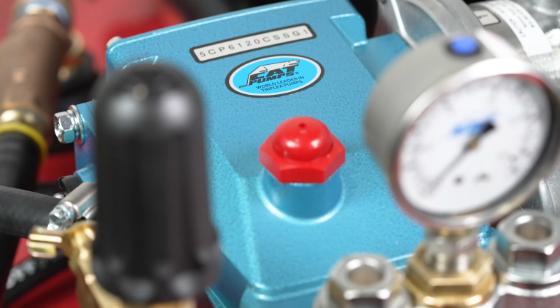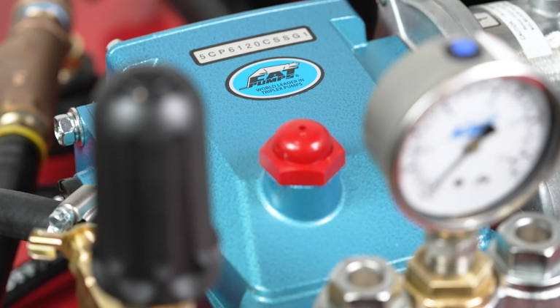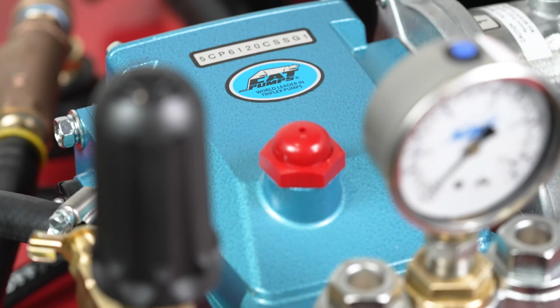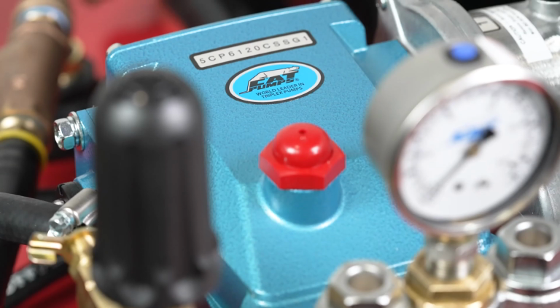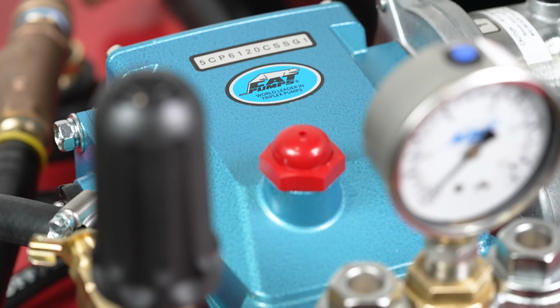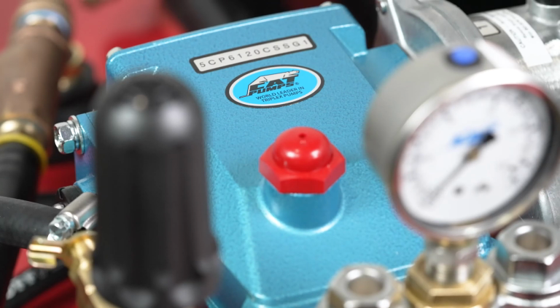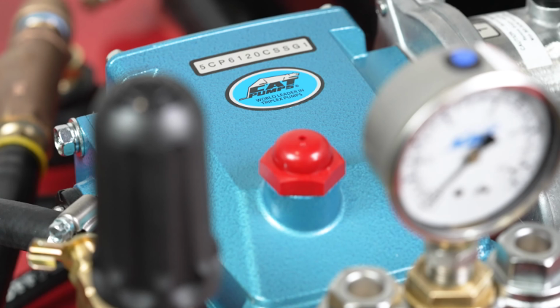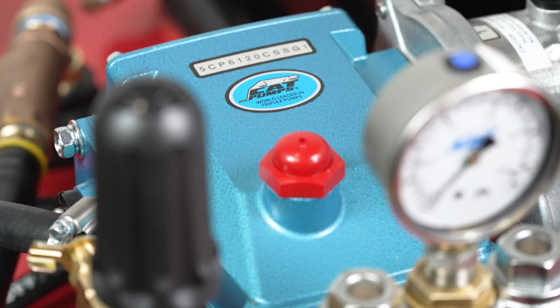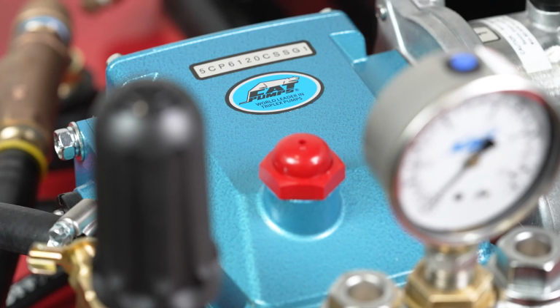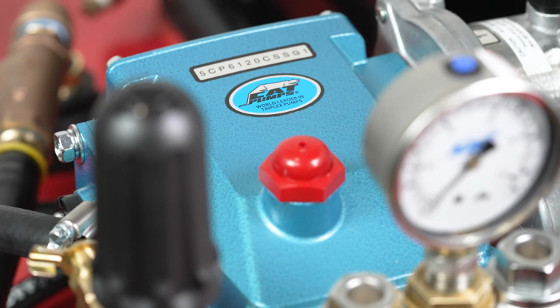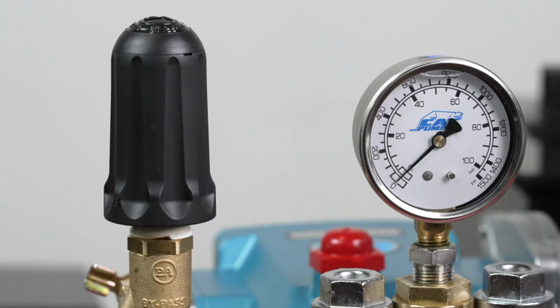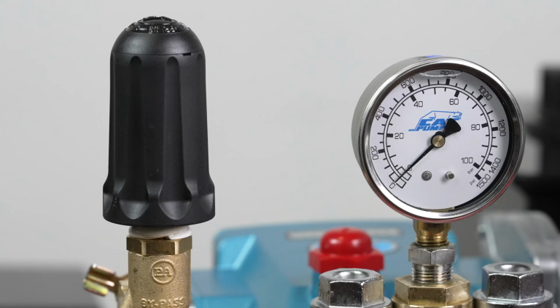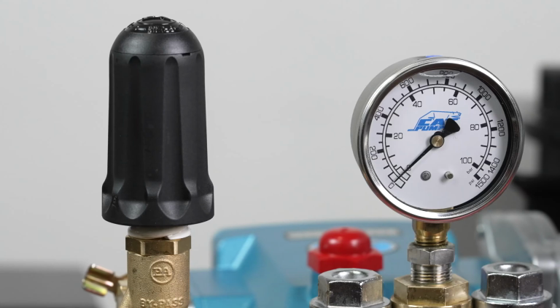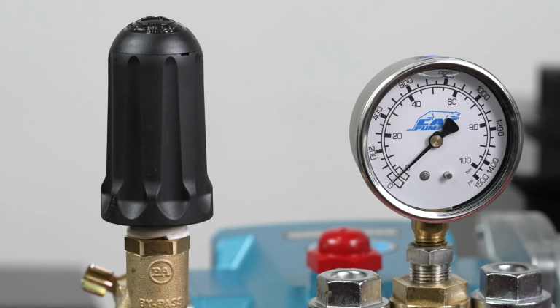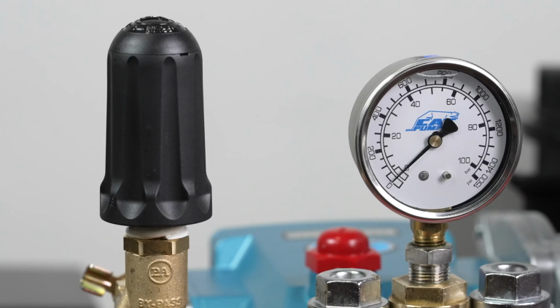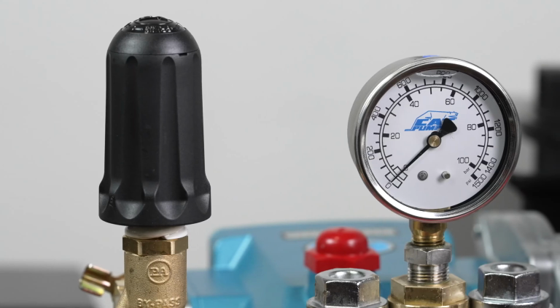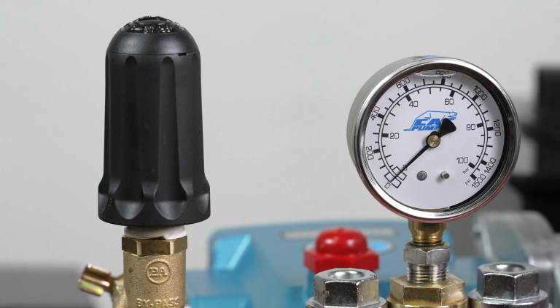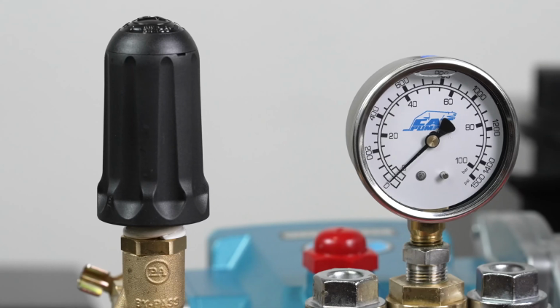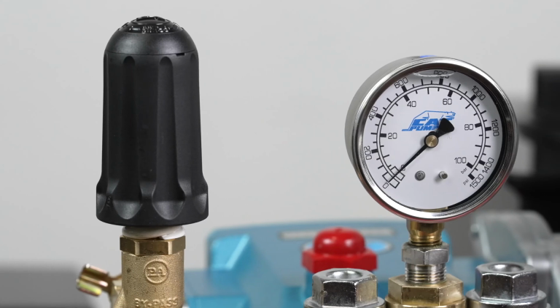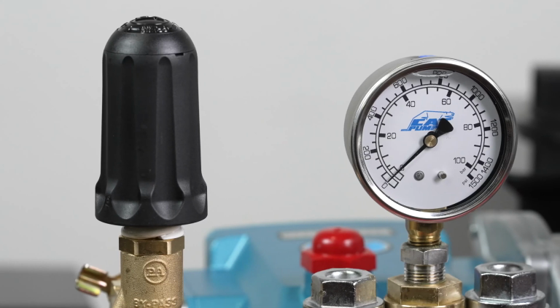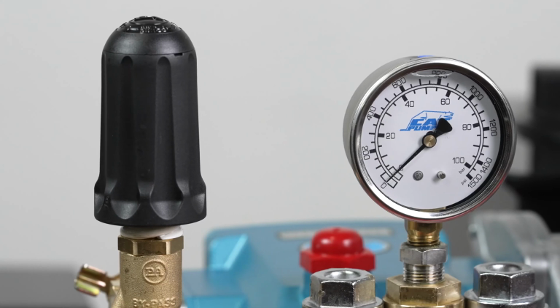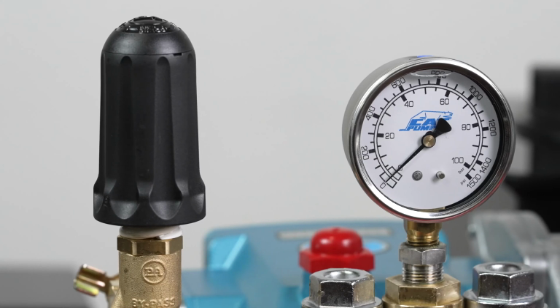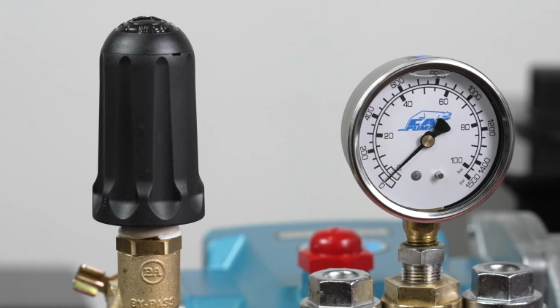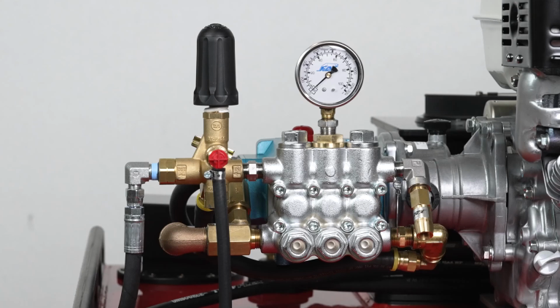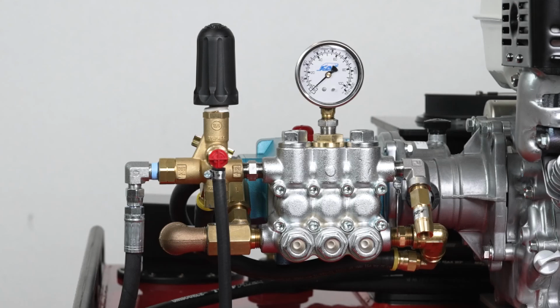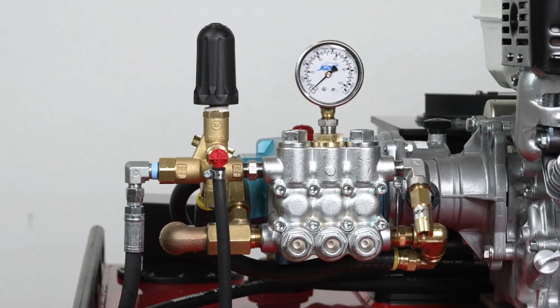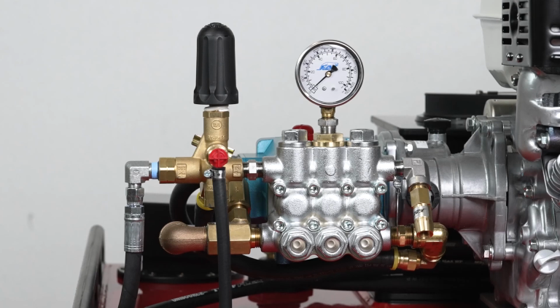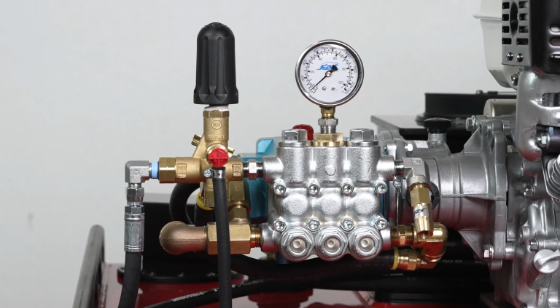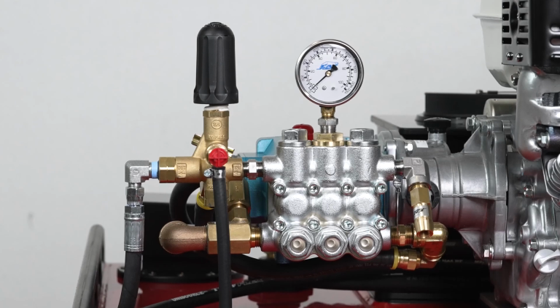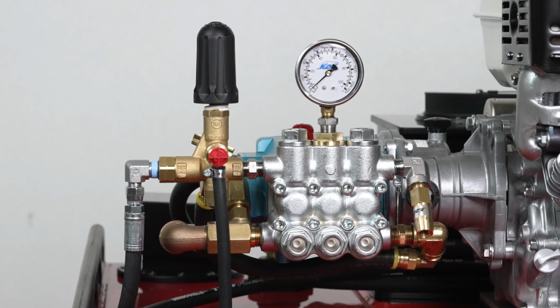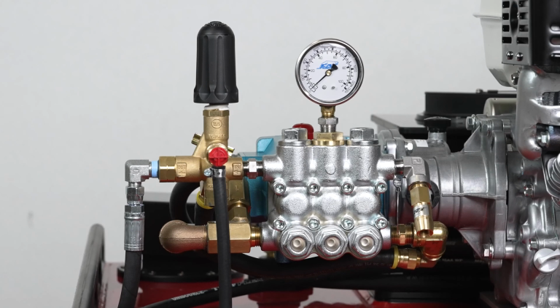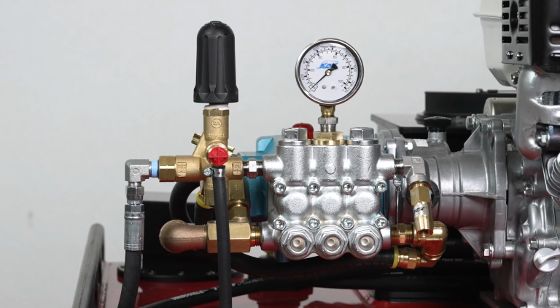This pump configuration makes it unlike other QTACs in the fact that you cannot draft with this unit.